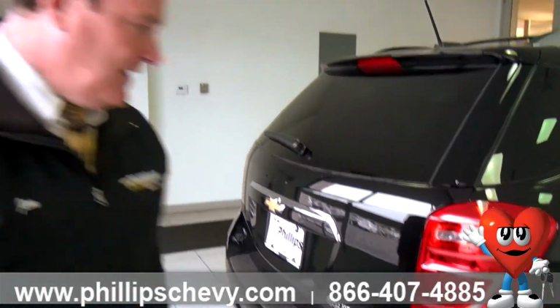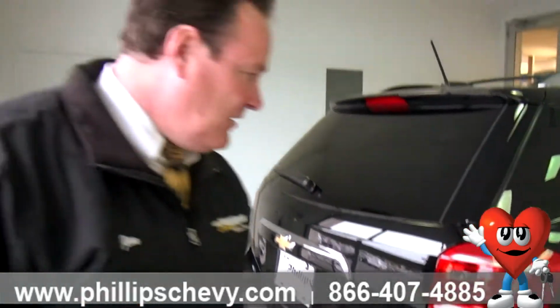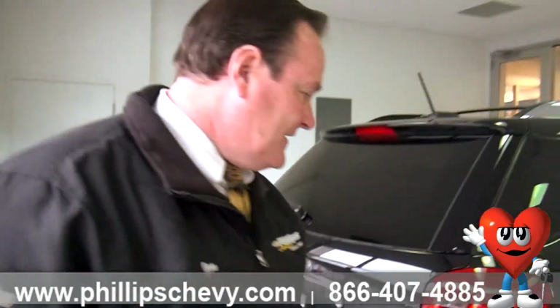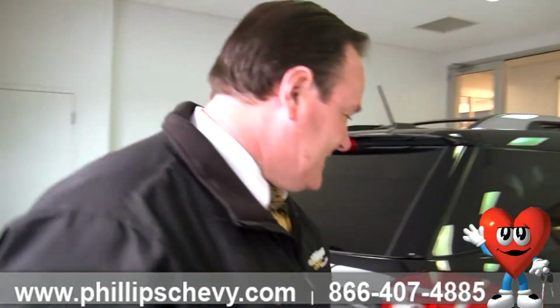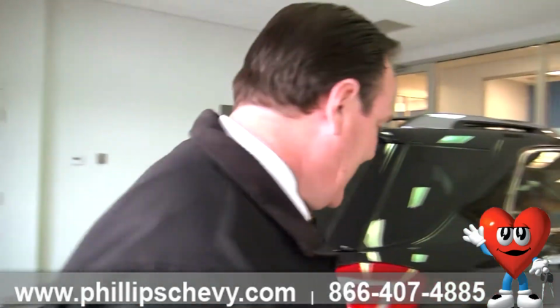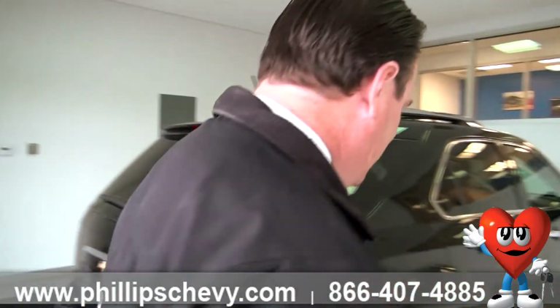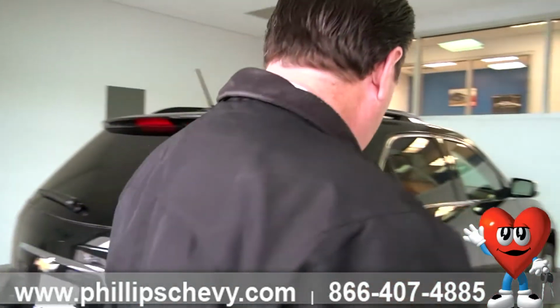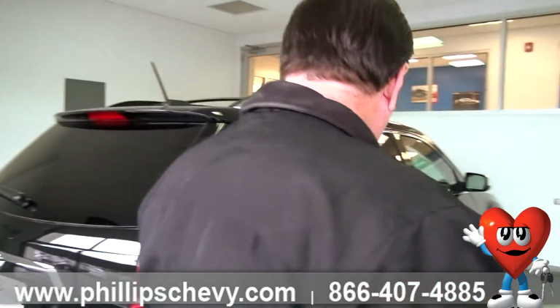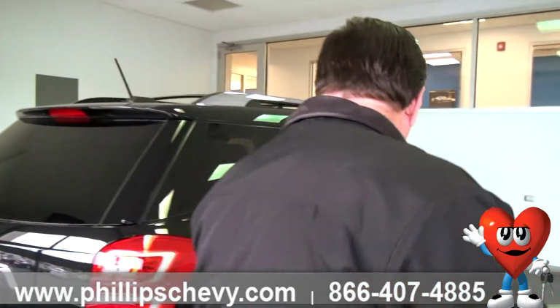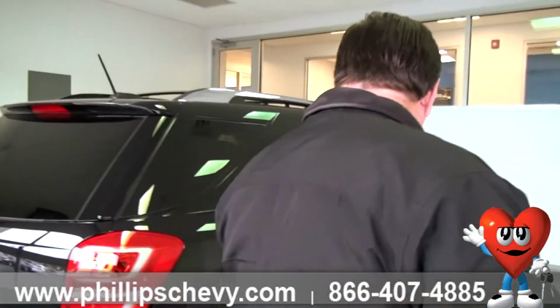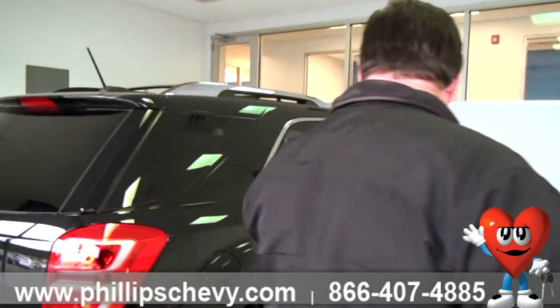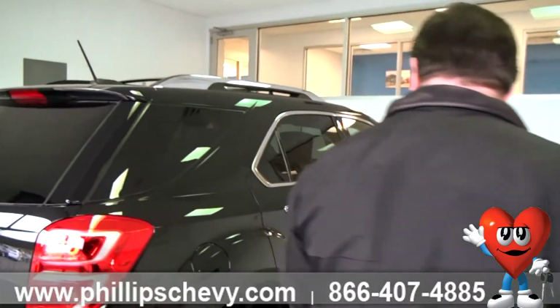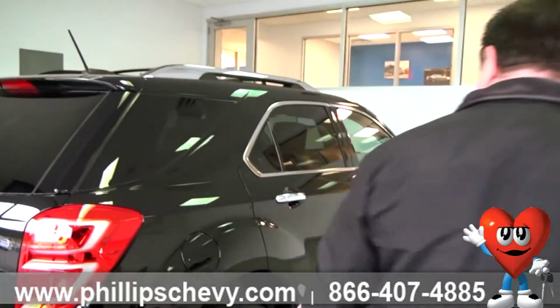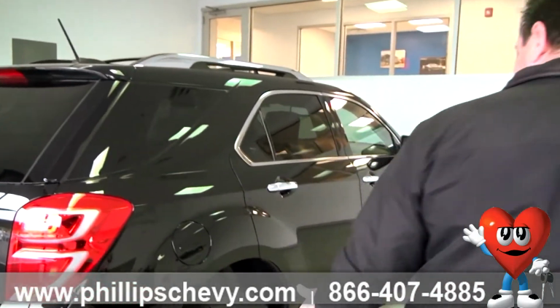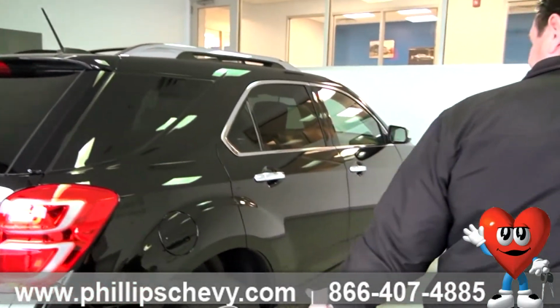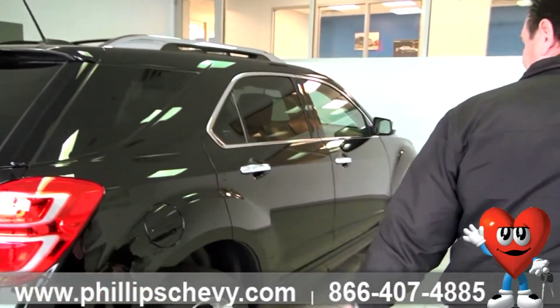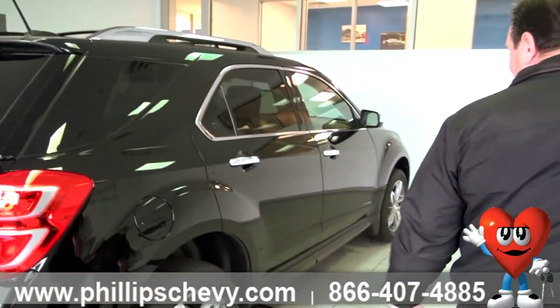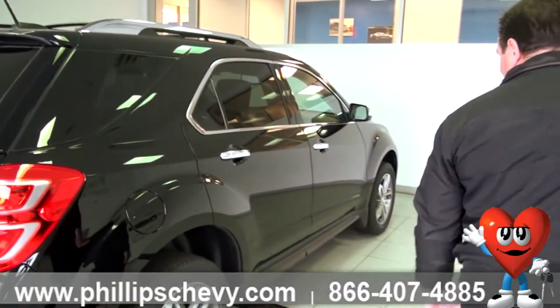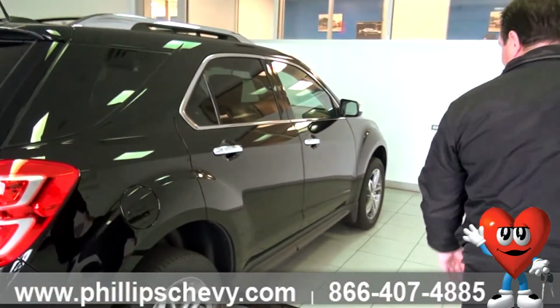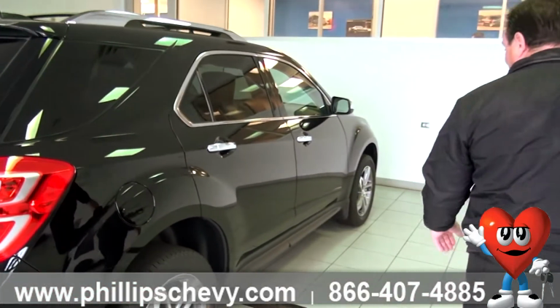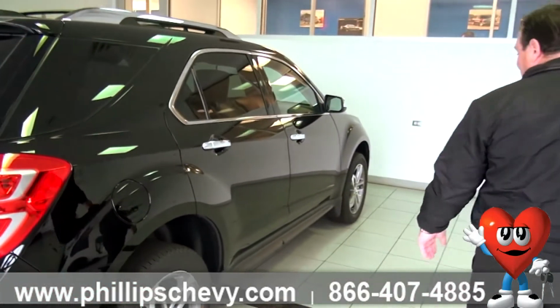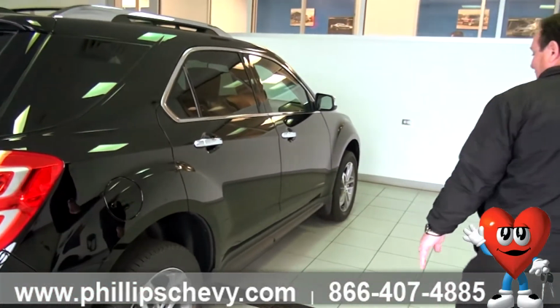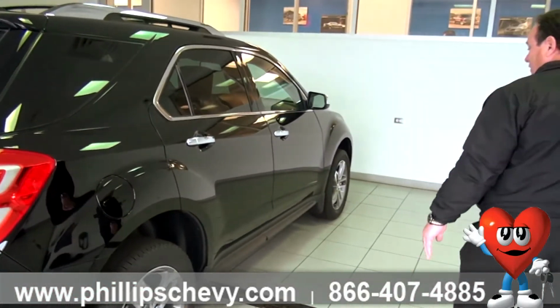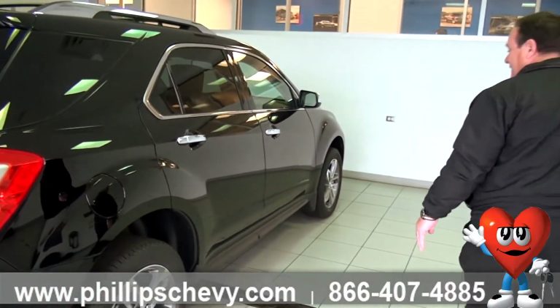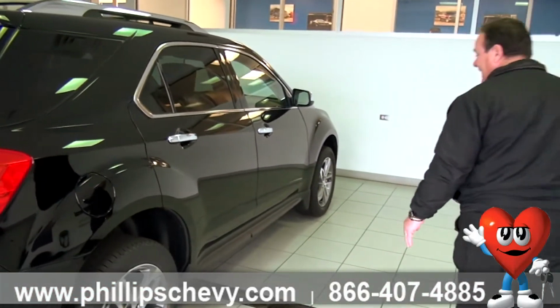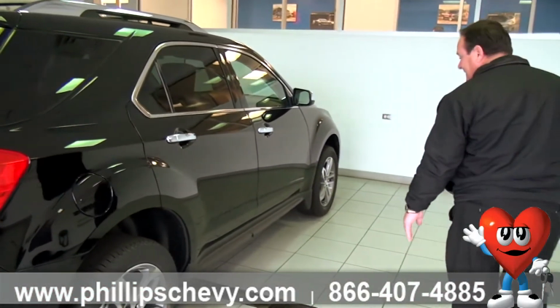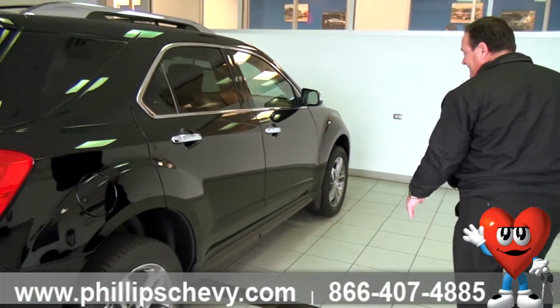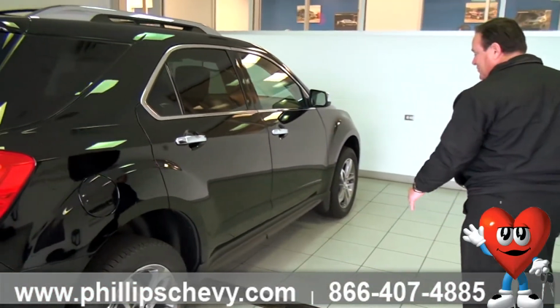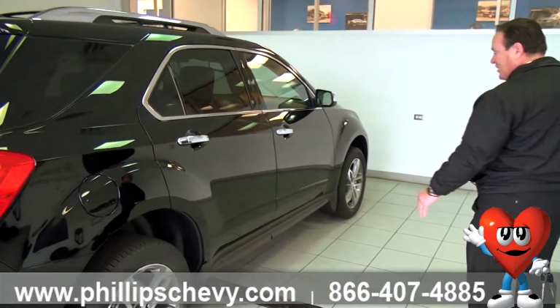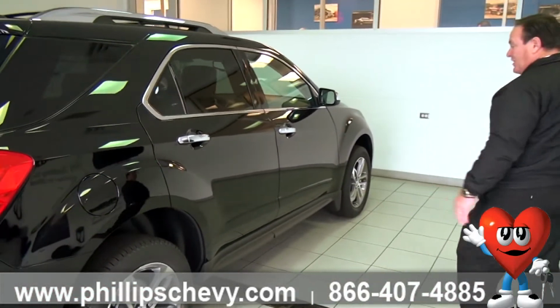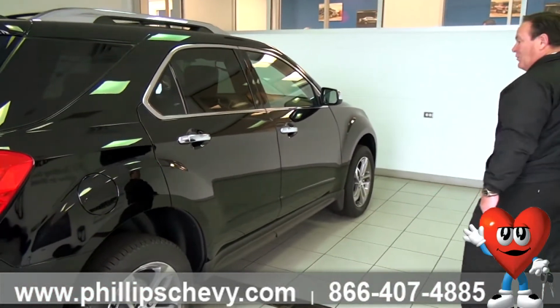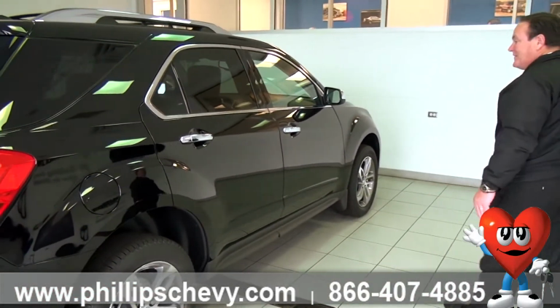Along the side, you've got the antilock brakes, which is great in Chicago weather.